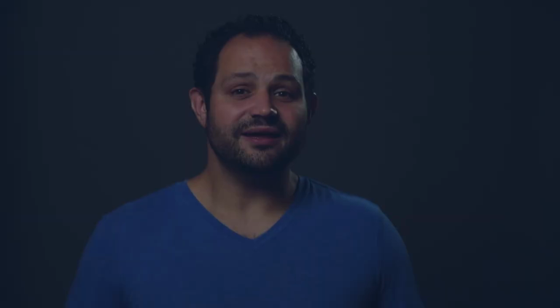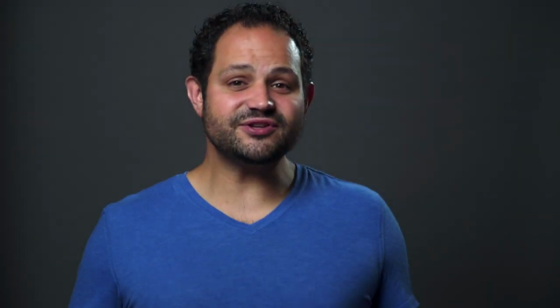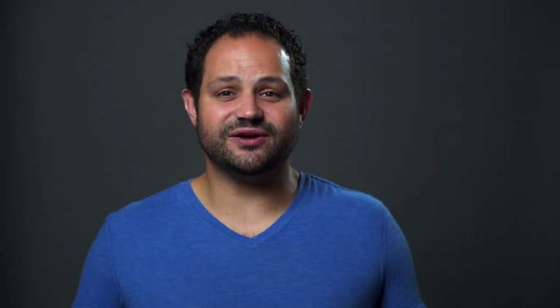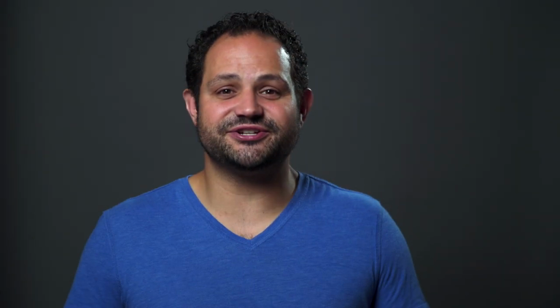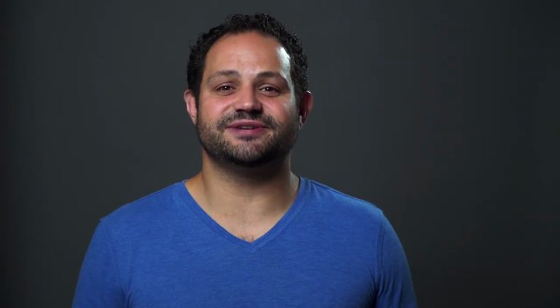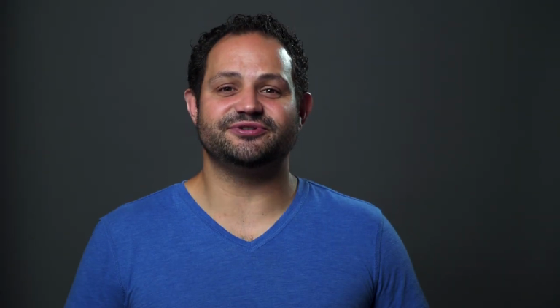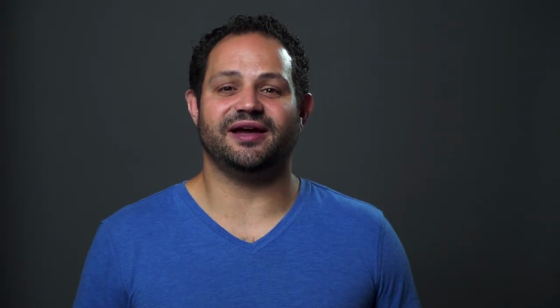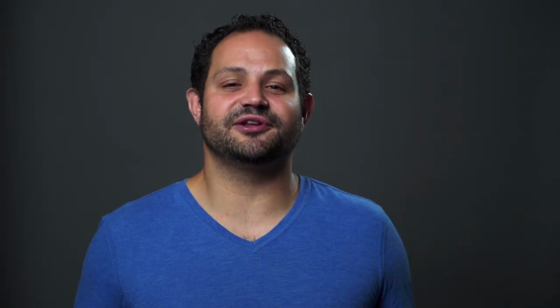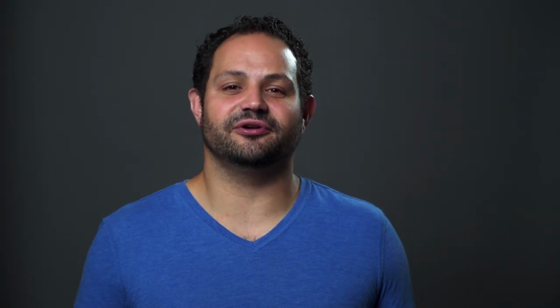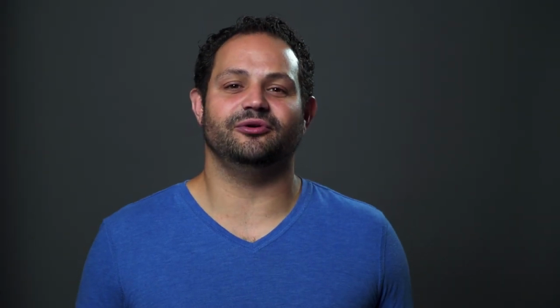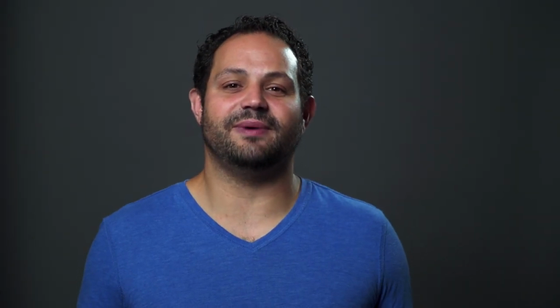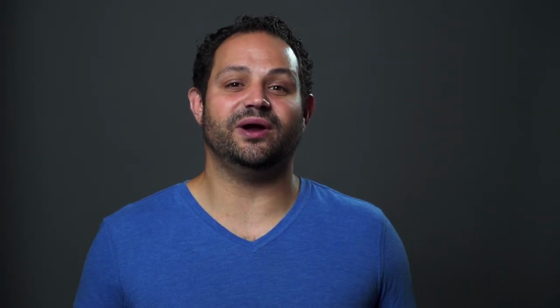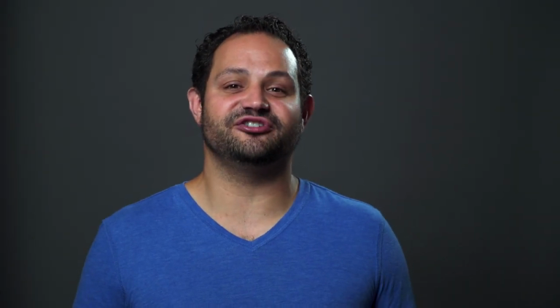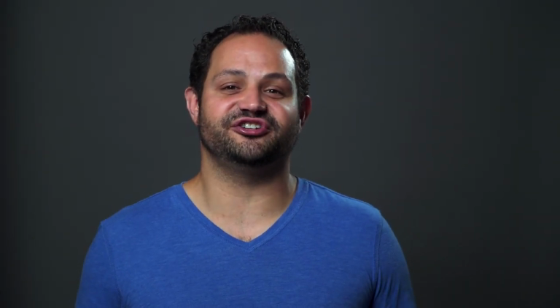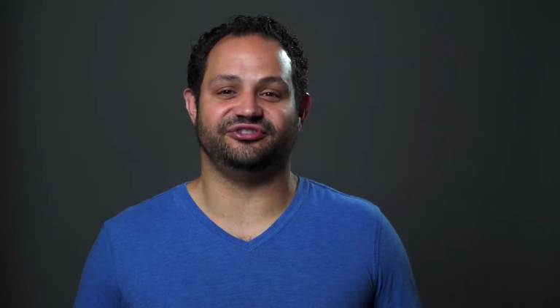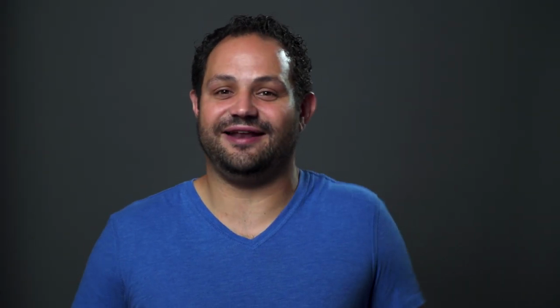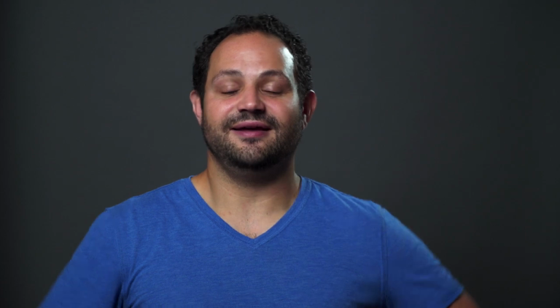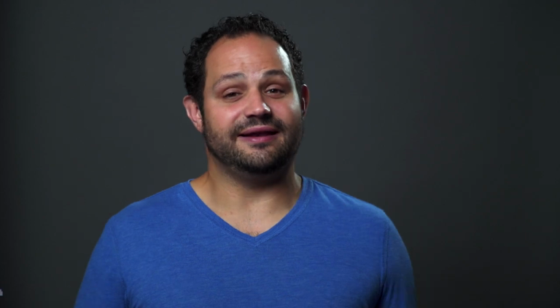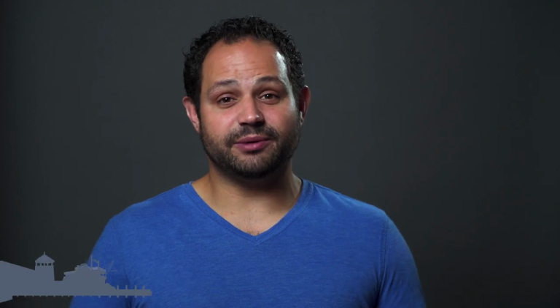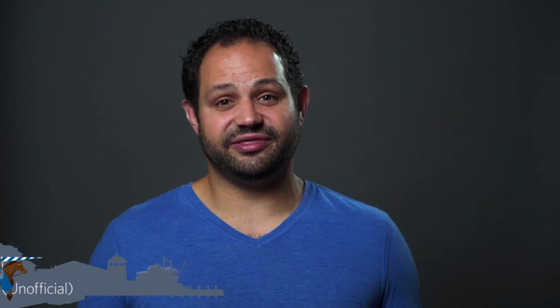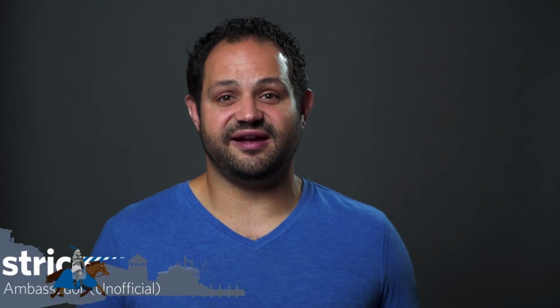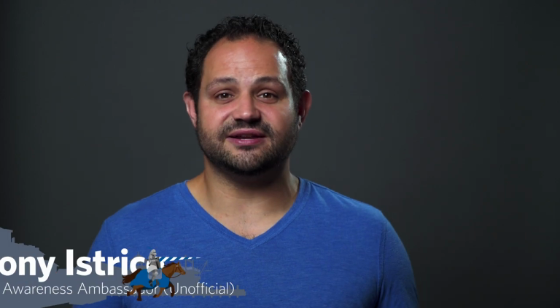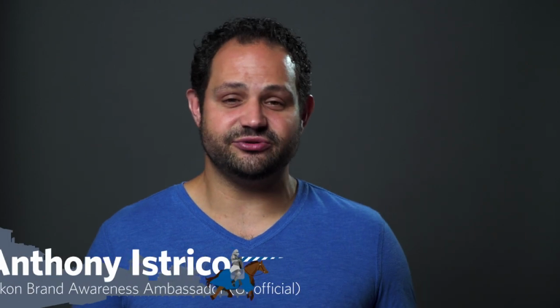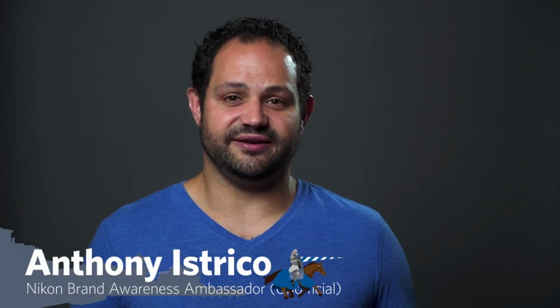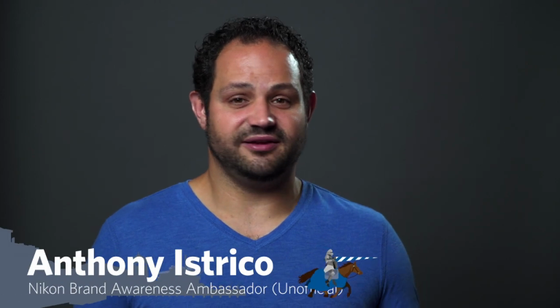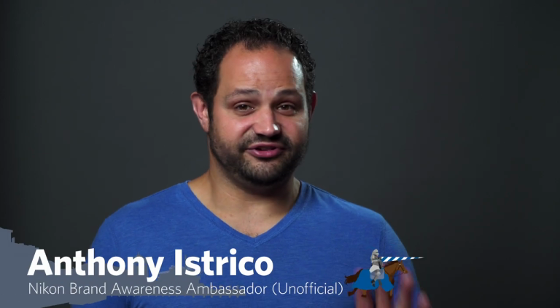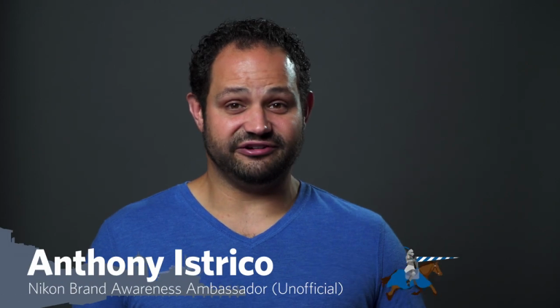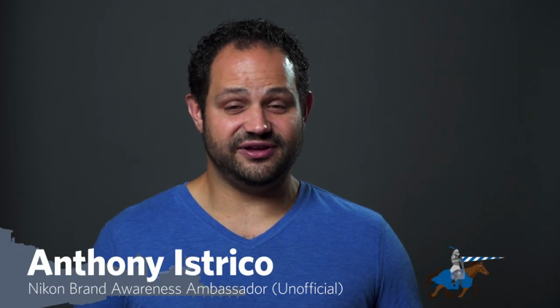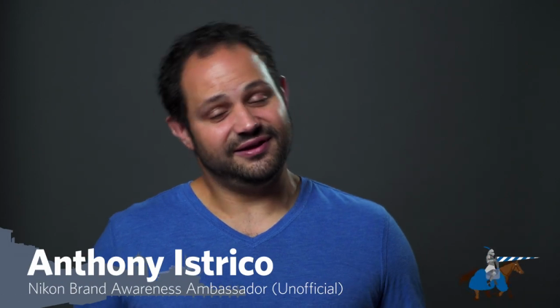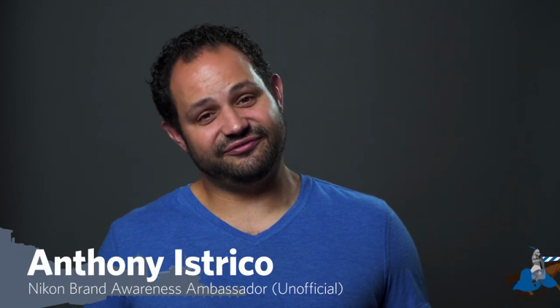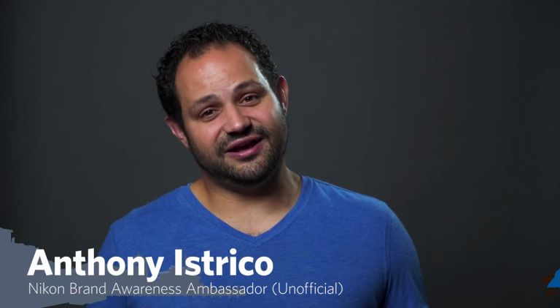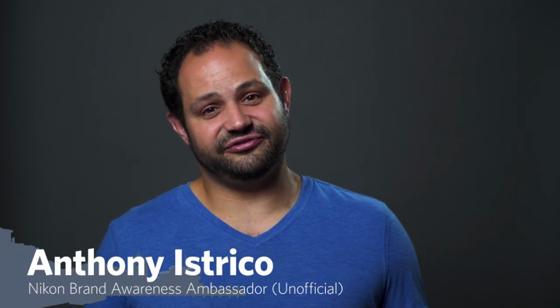This week on Just the Tip Tuesday, I'm going to talk to you about when you should shoot flat. We're going to break this down into two things: photography and videography.